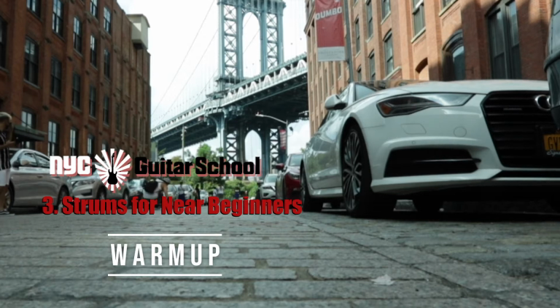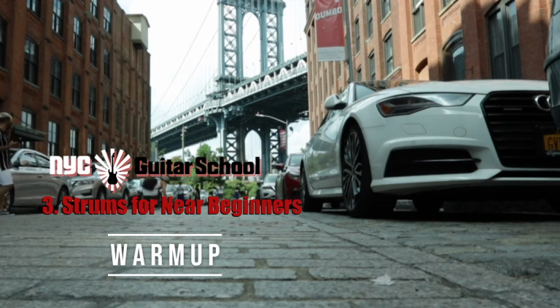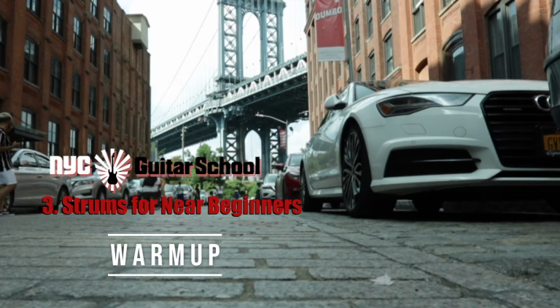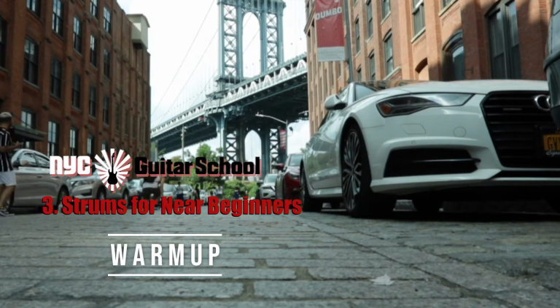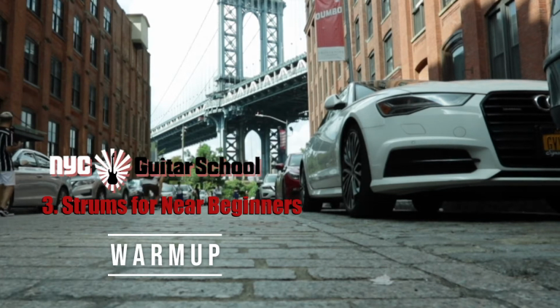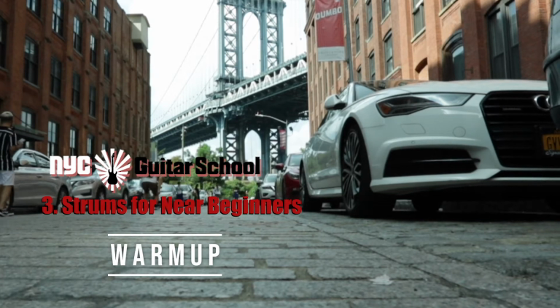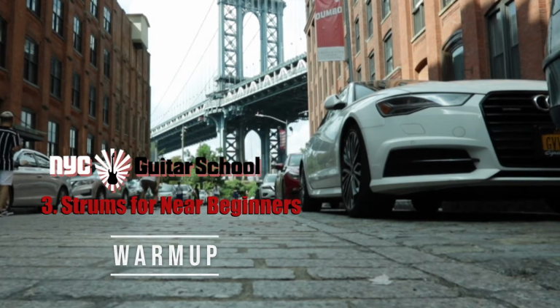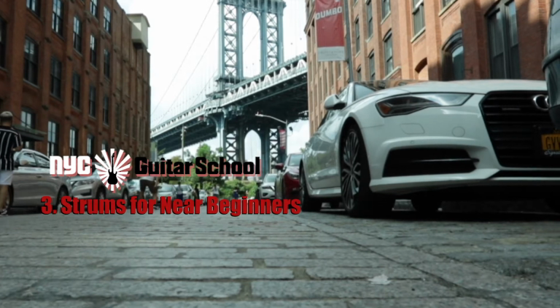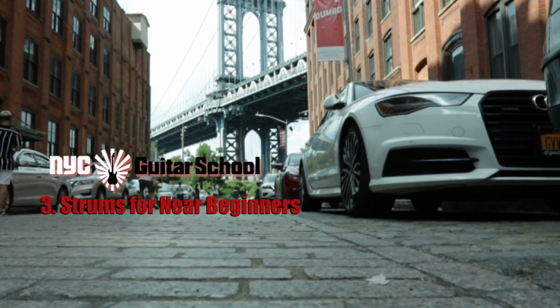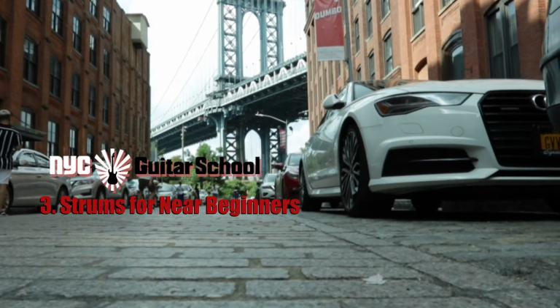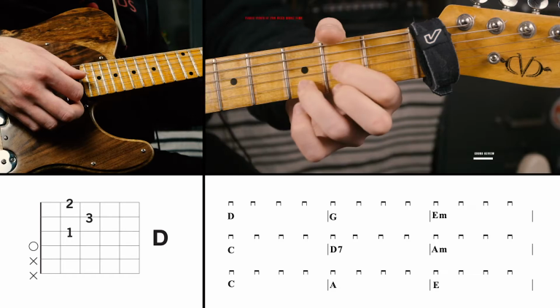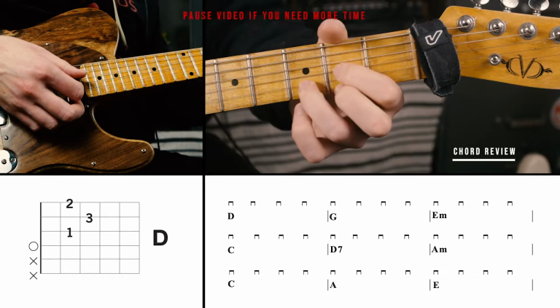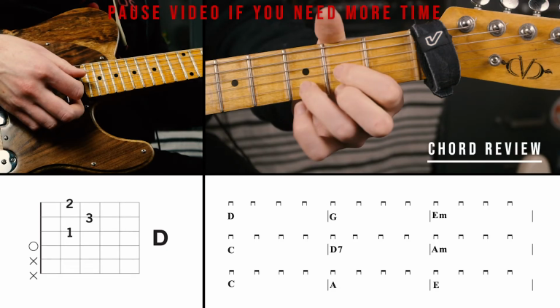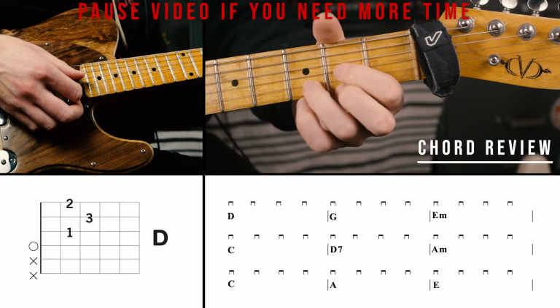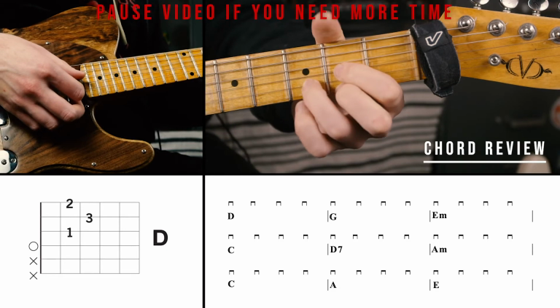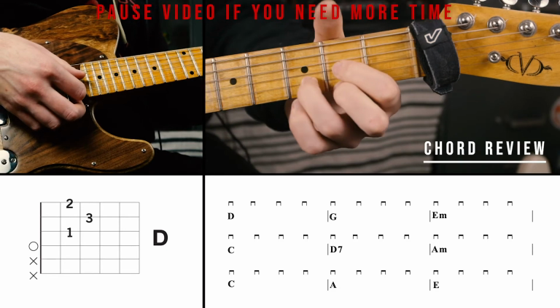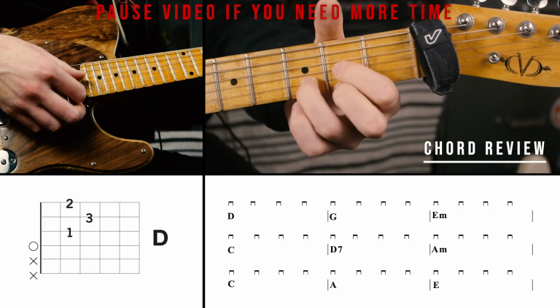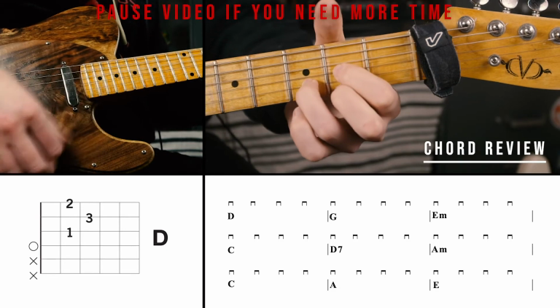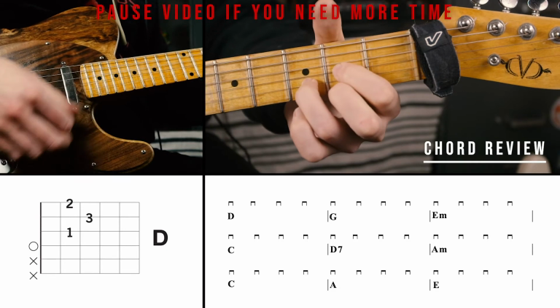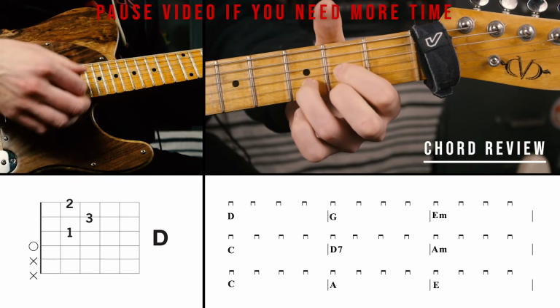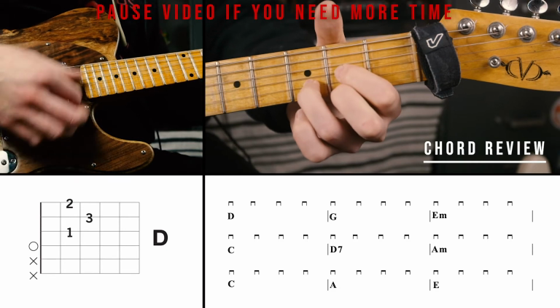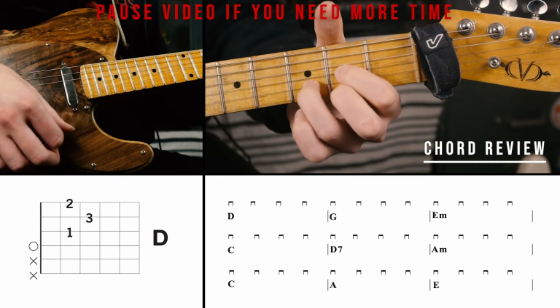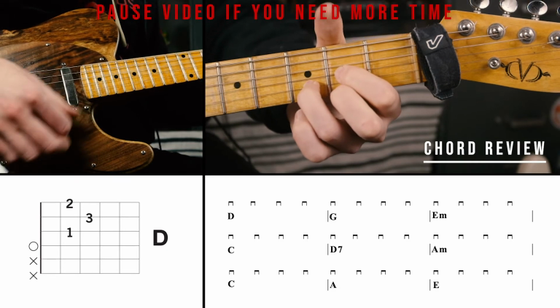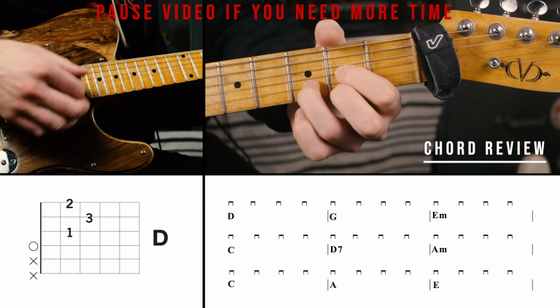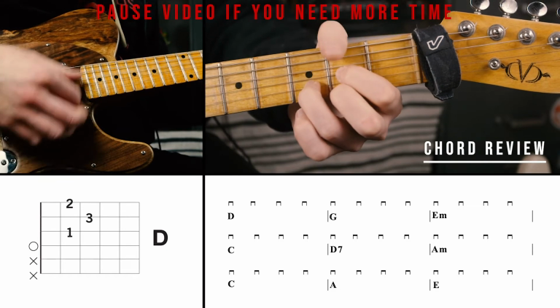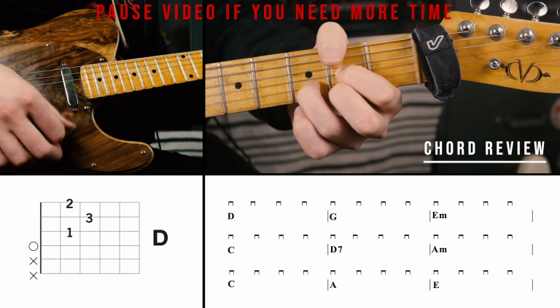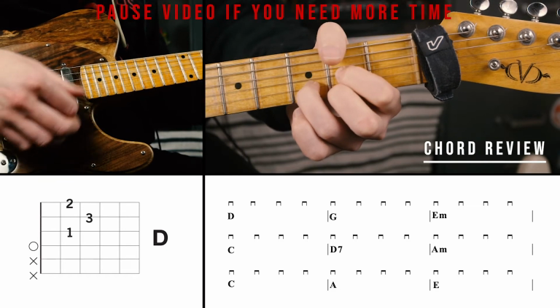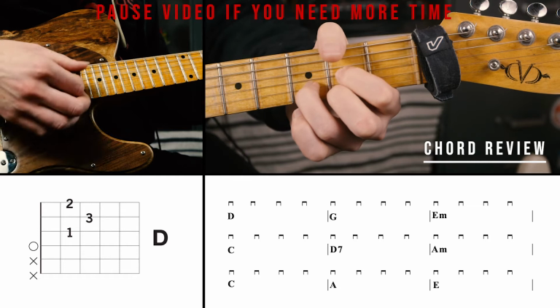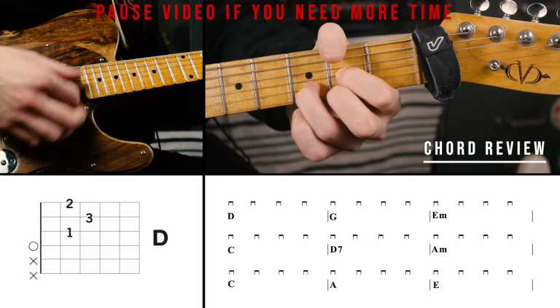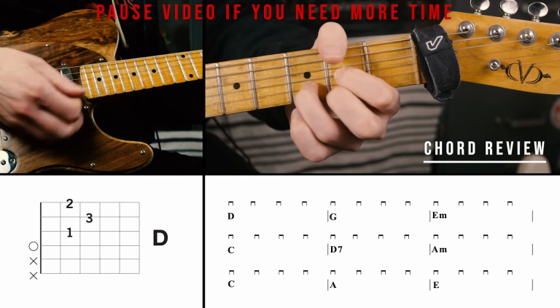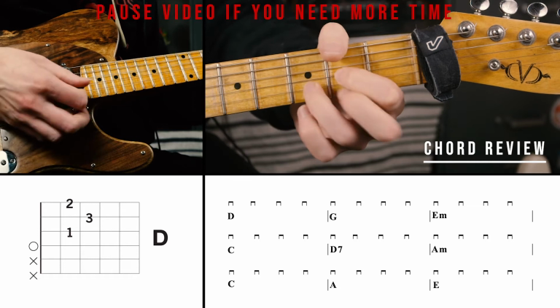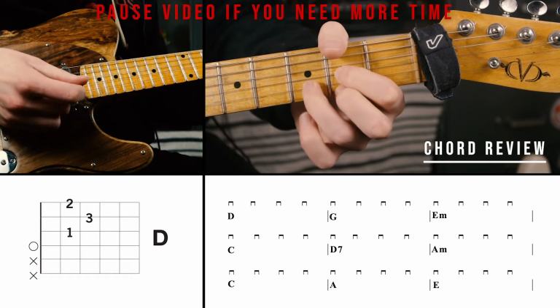First up is our chord review. We'll be using quarter note strums on each chord for a full measure.